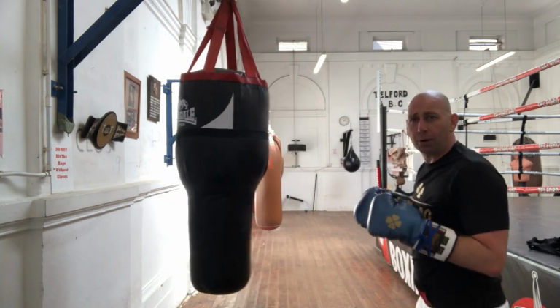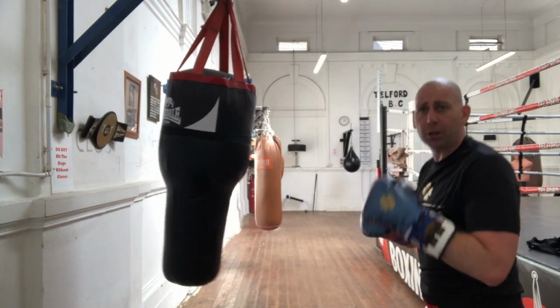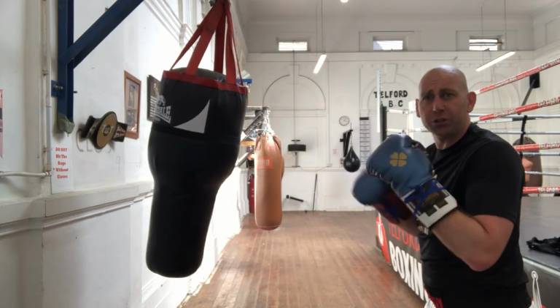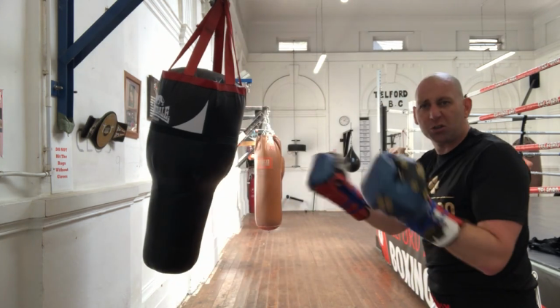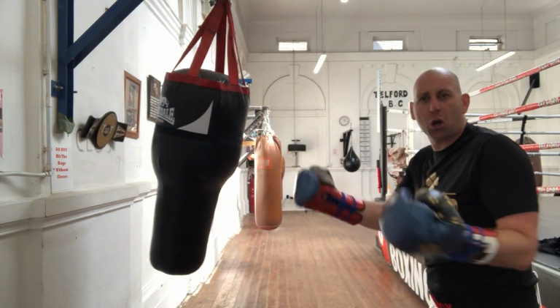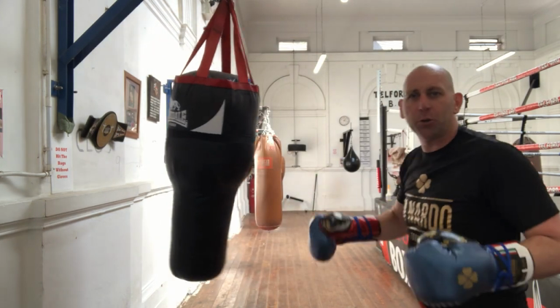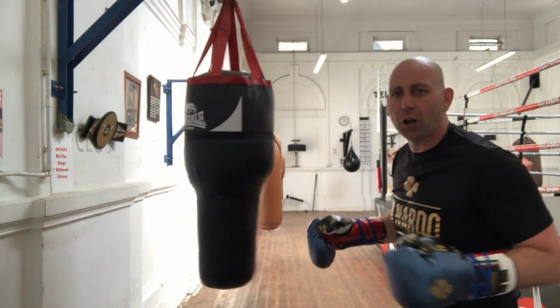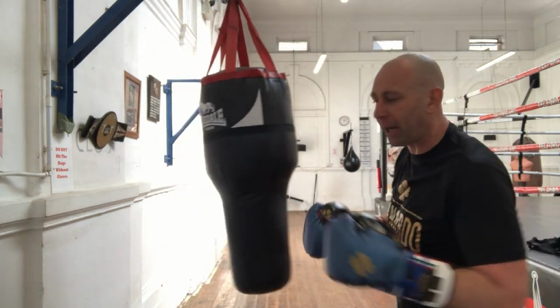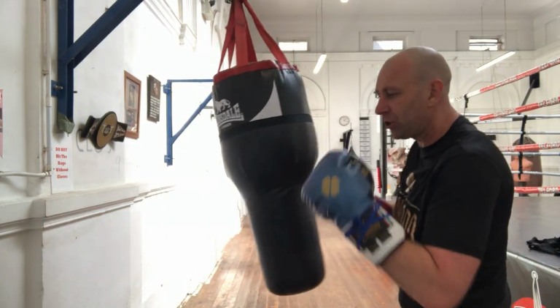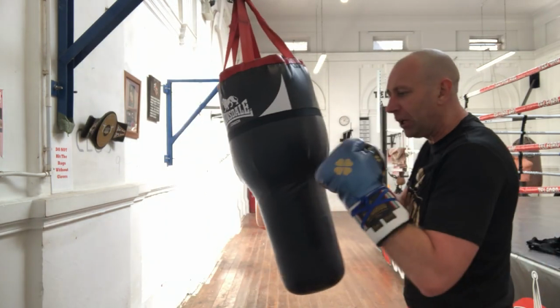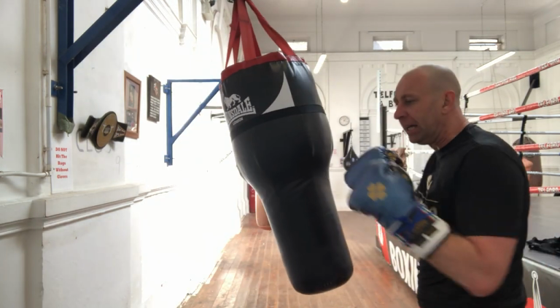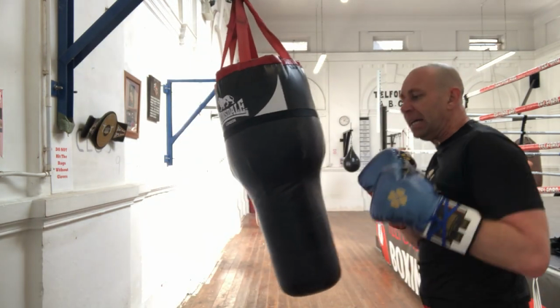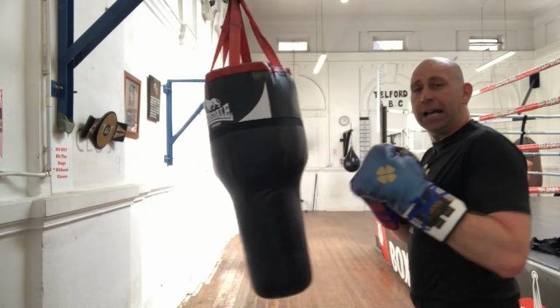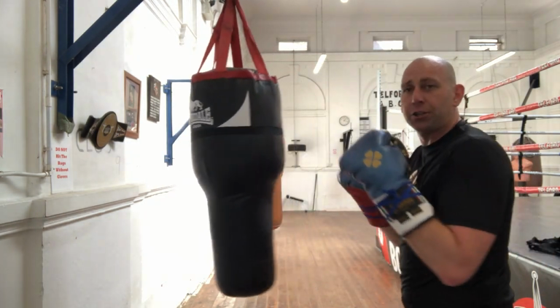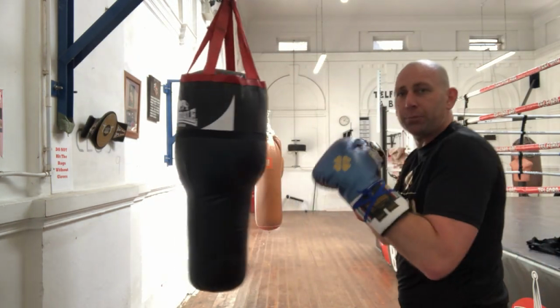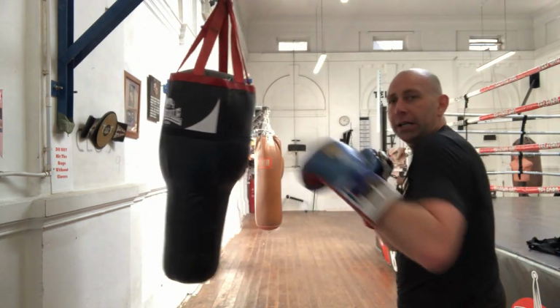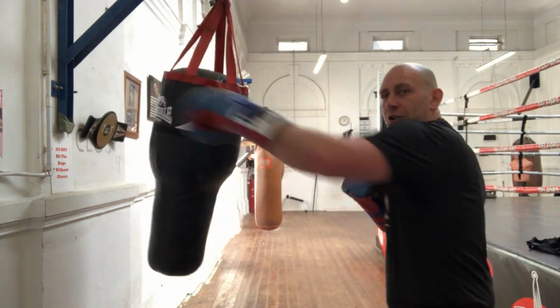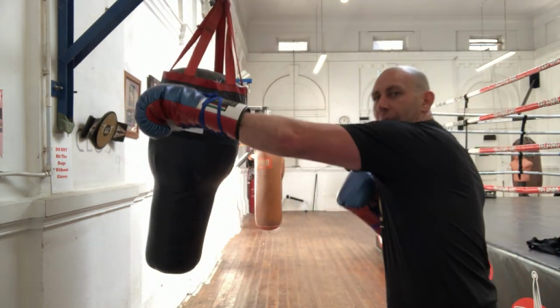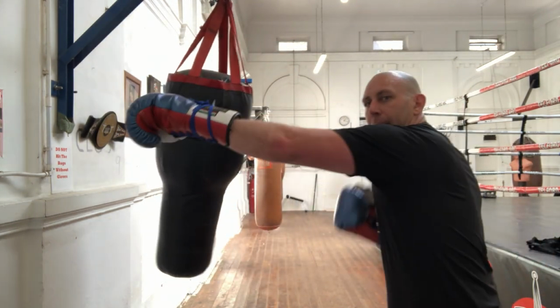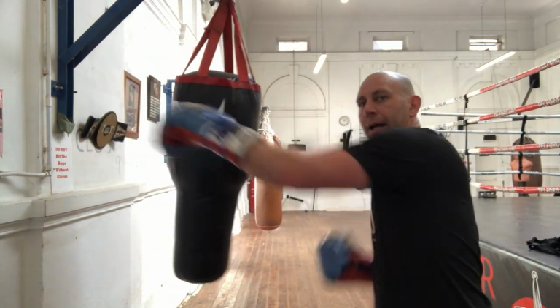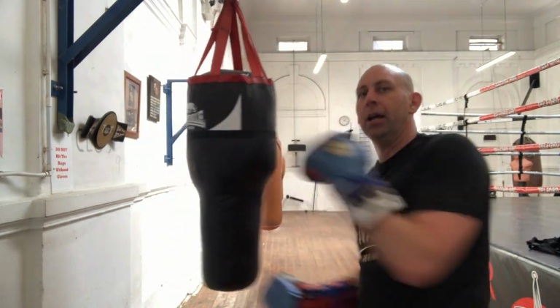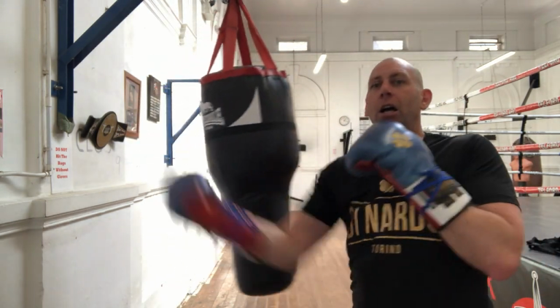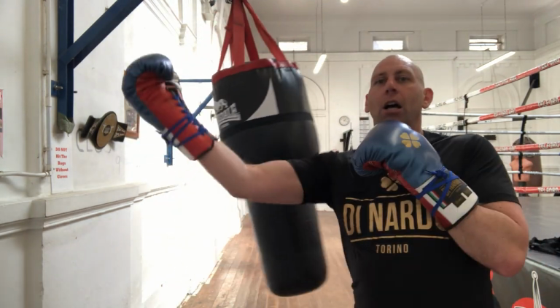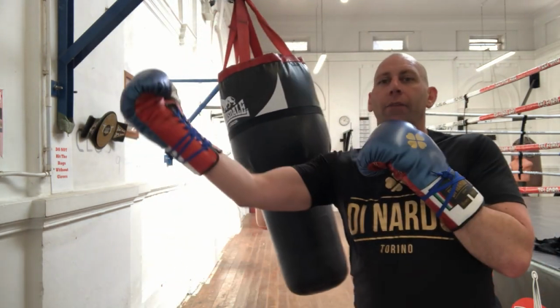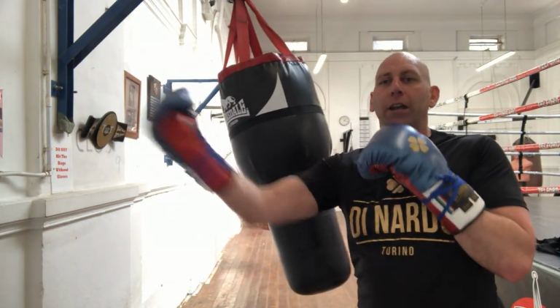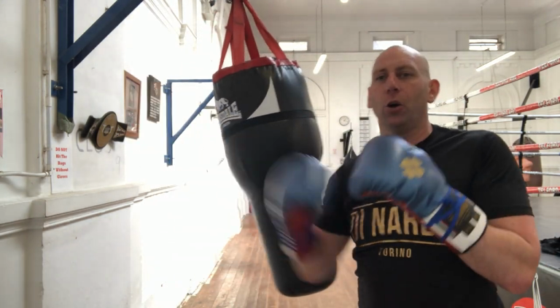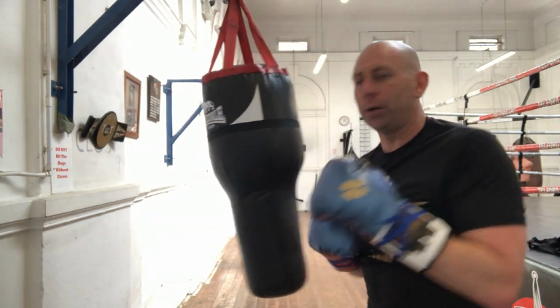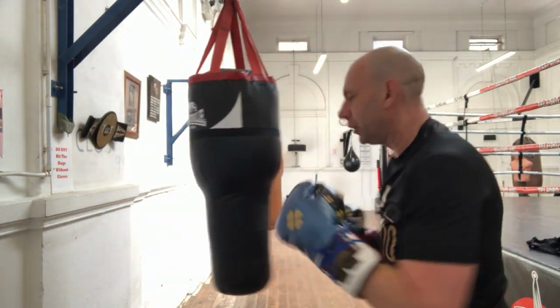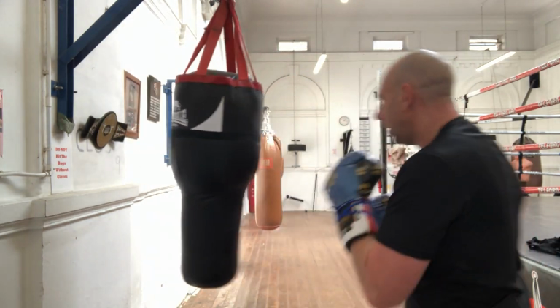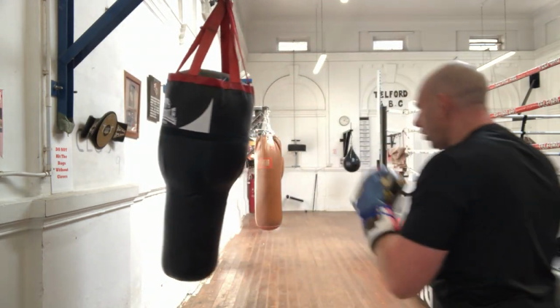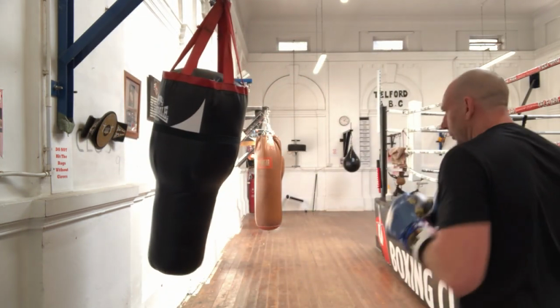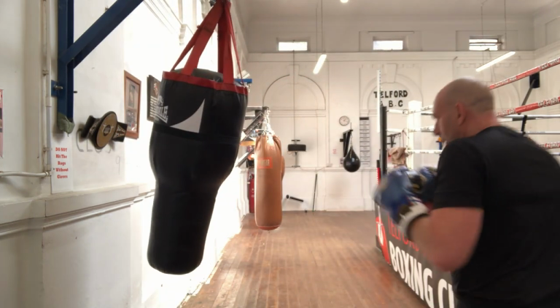Now I'm going to do a two-punch combination — that's going to be a jab and then an uppercut, long hook.